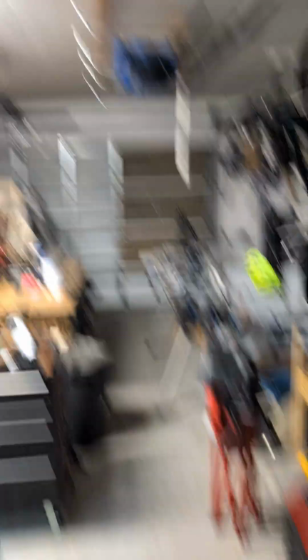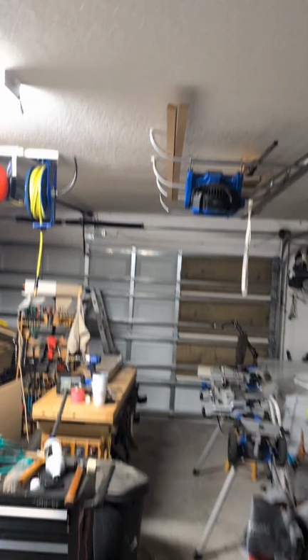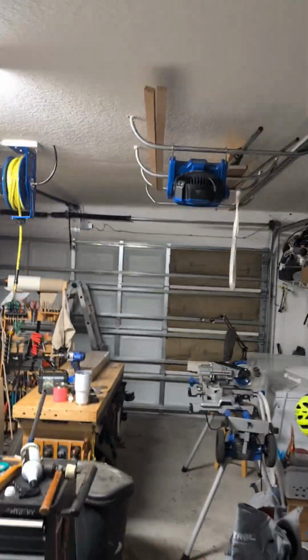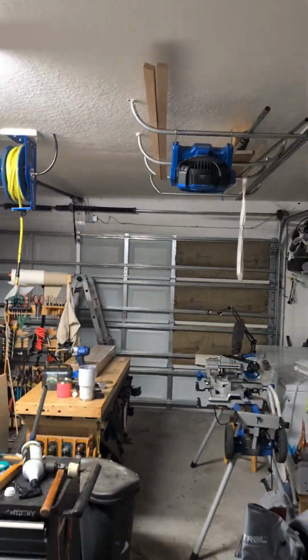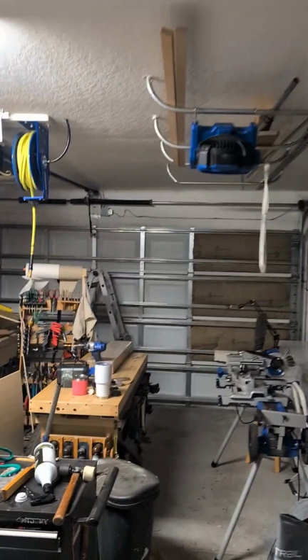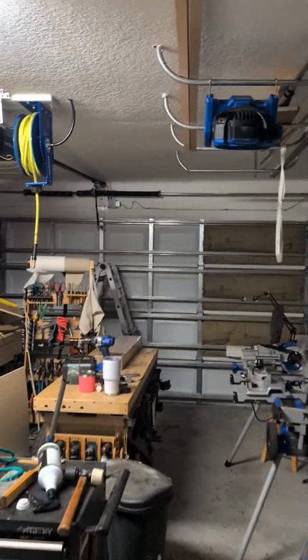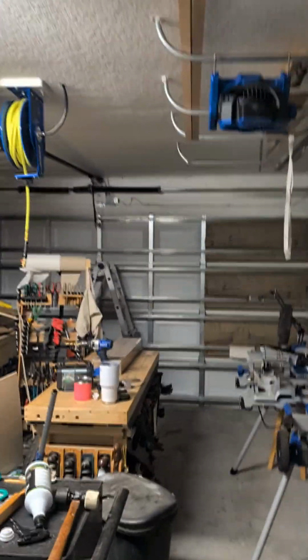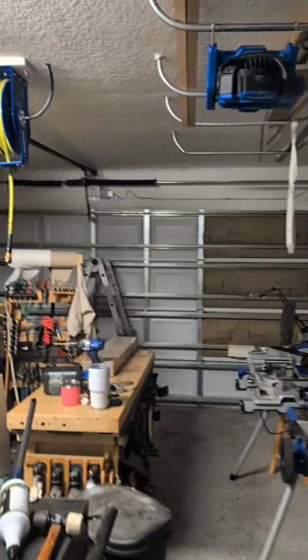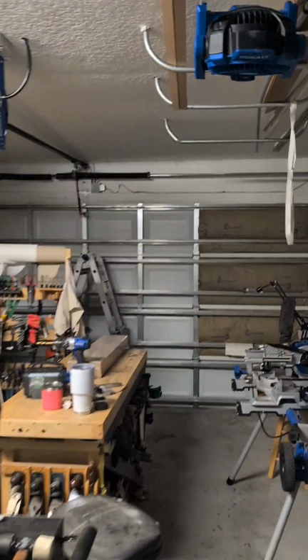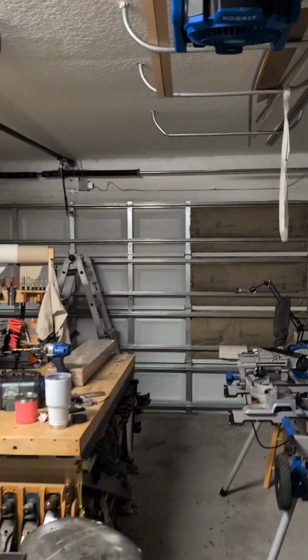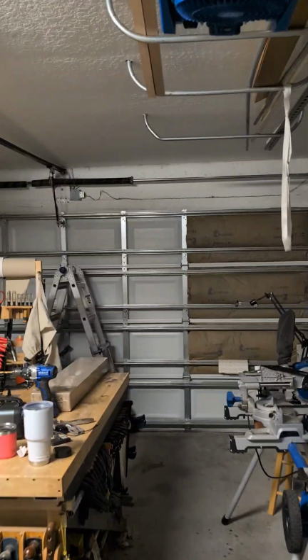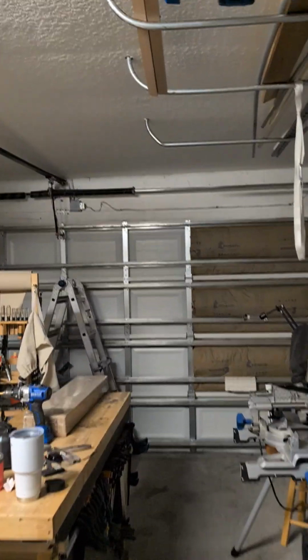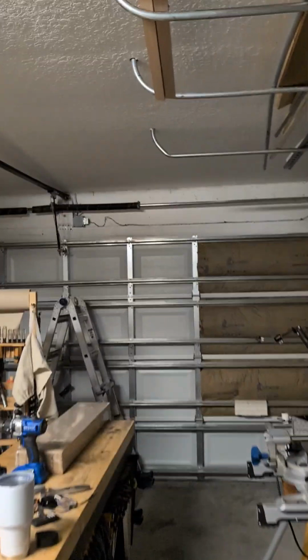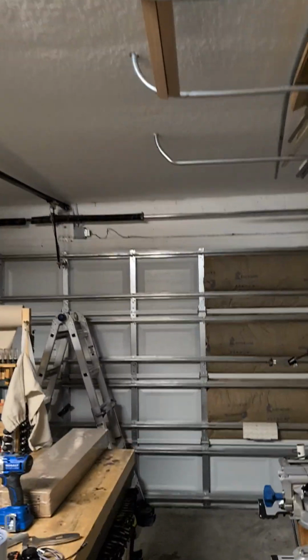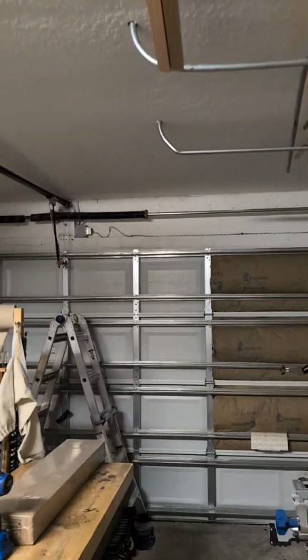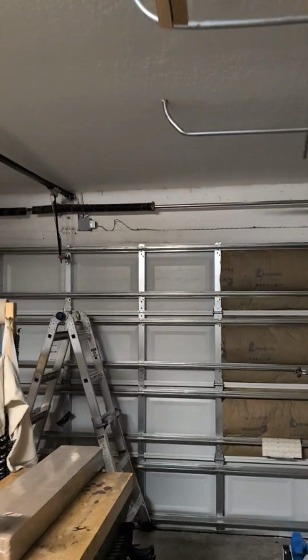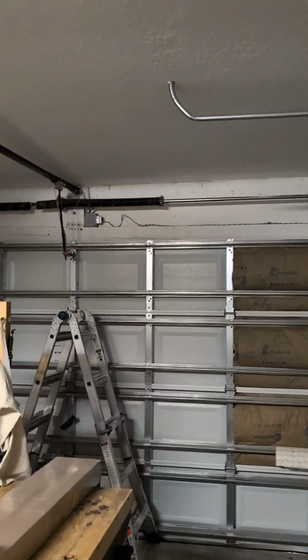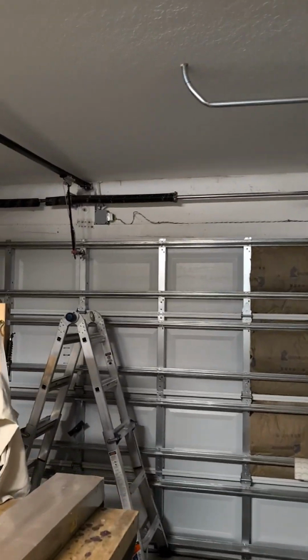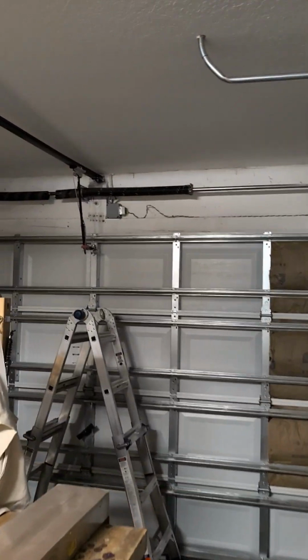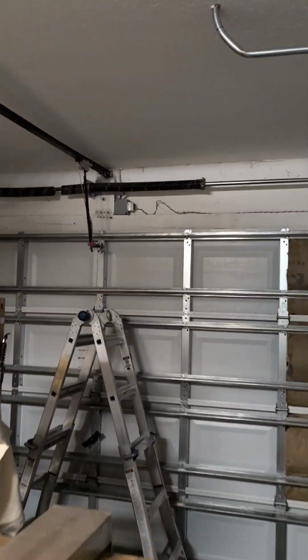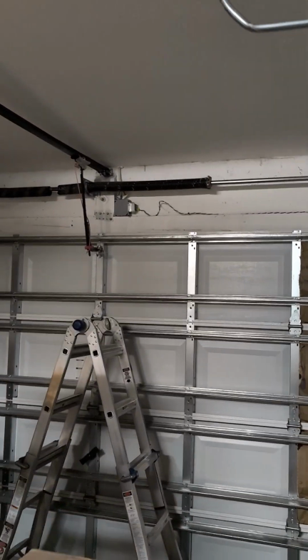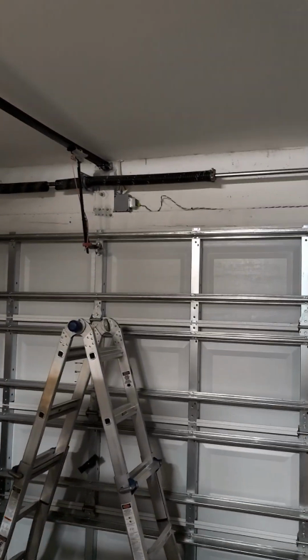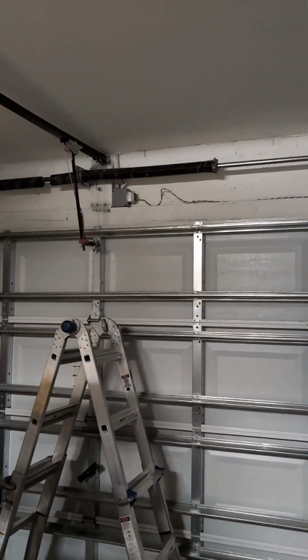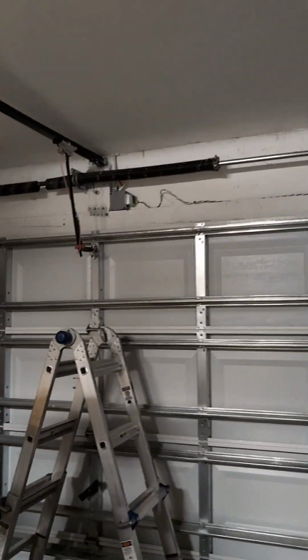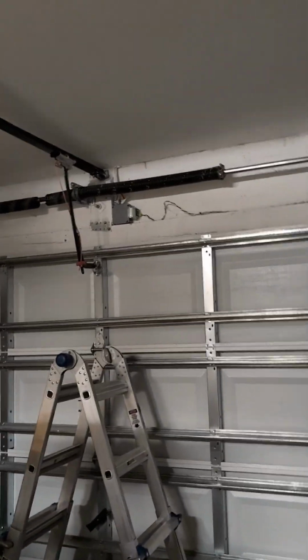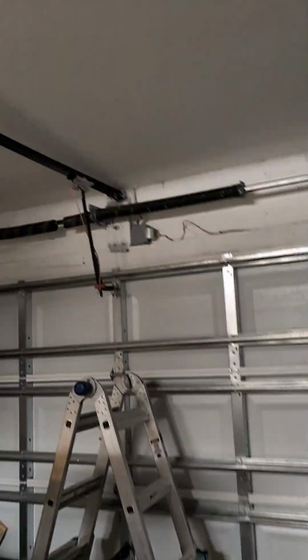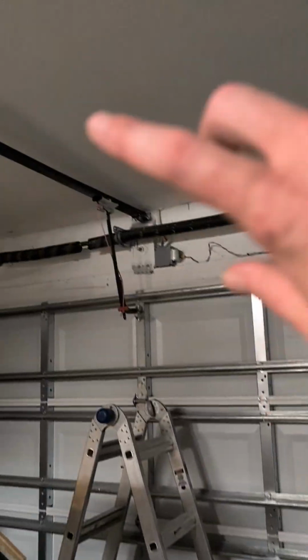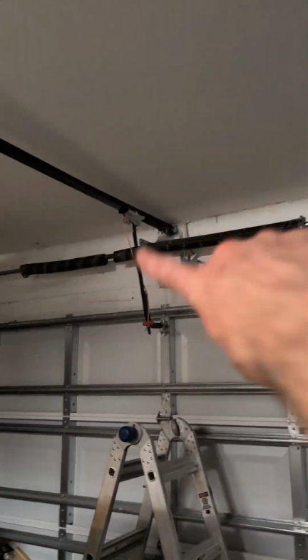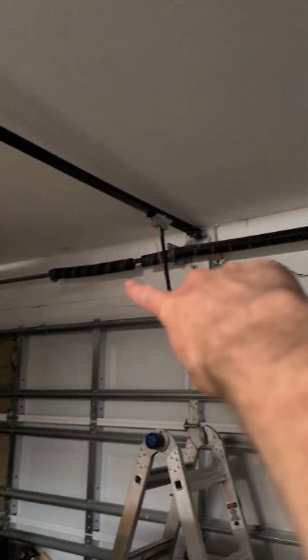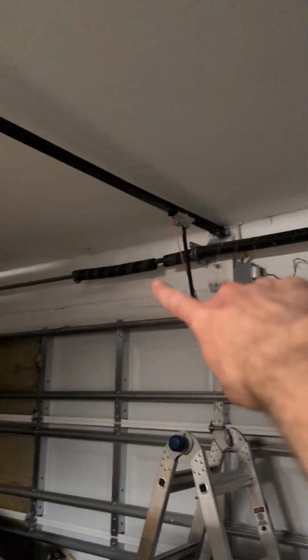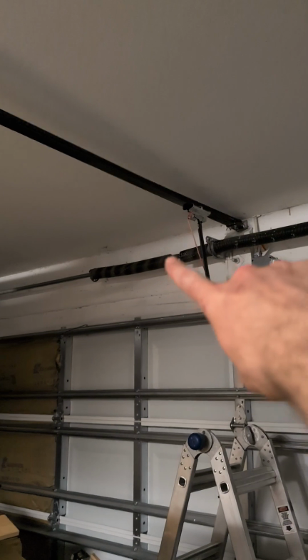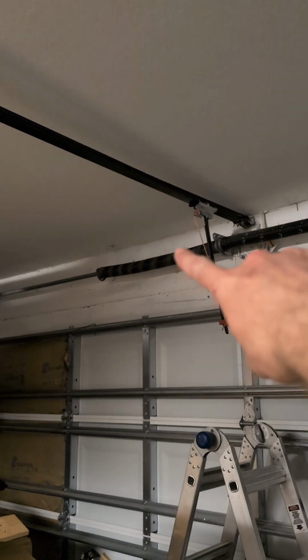Side quest day. My springs on my garage door broke. Here's how to fix them.